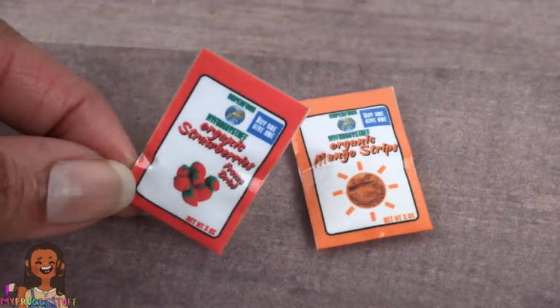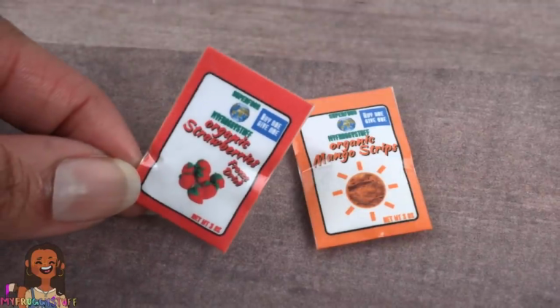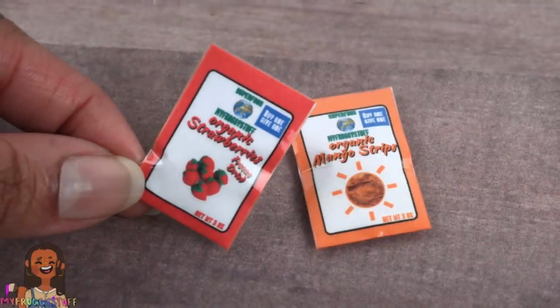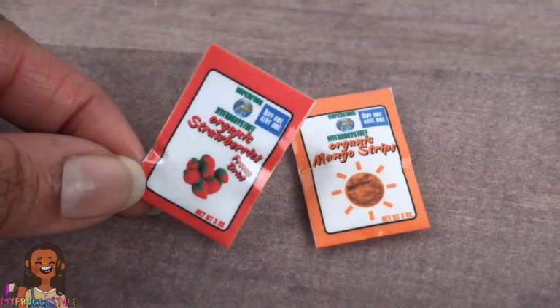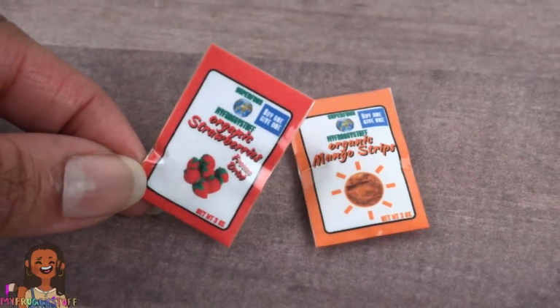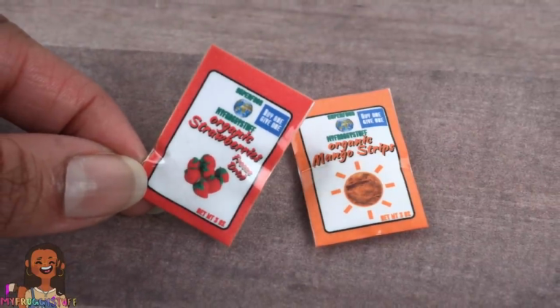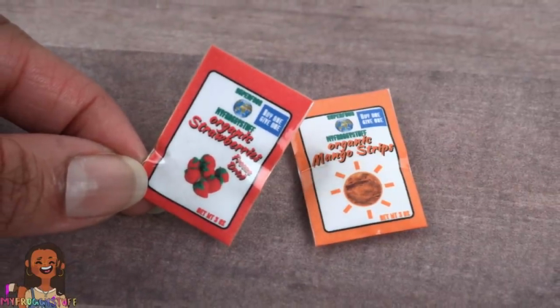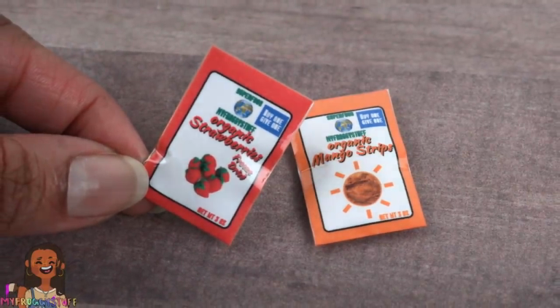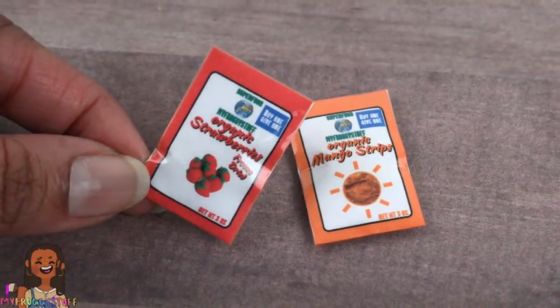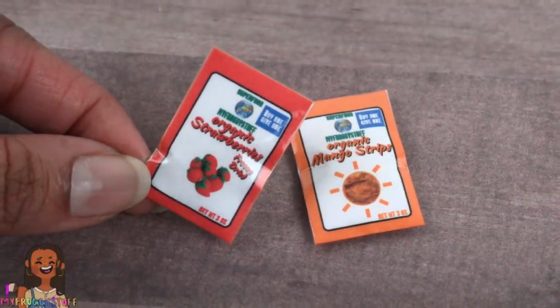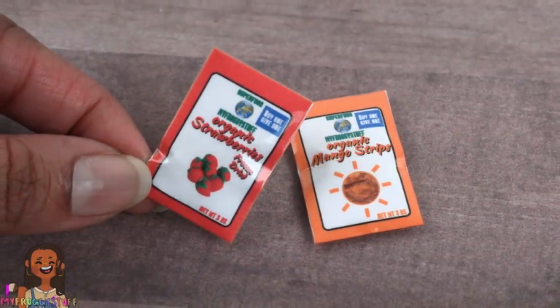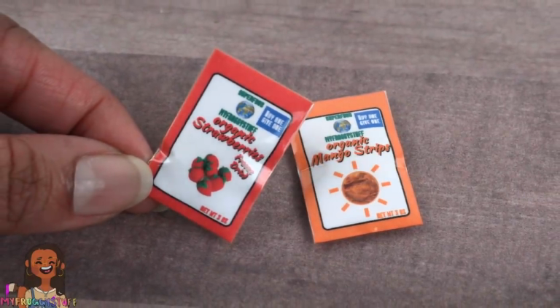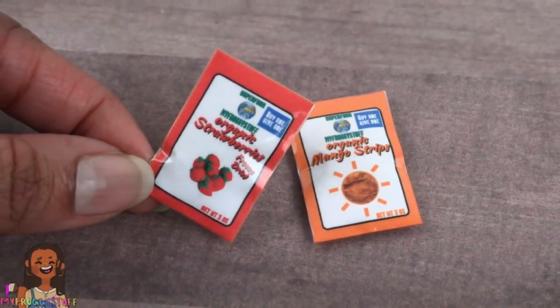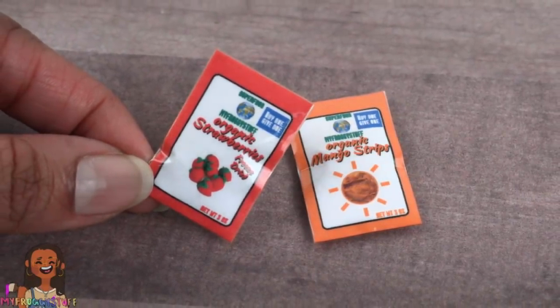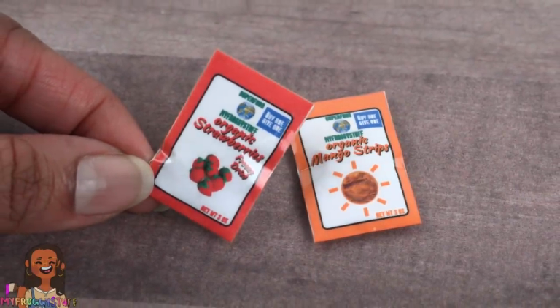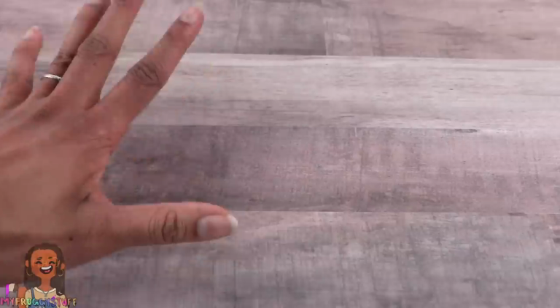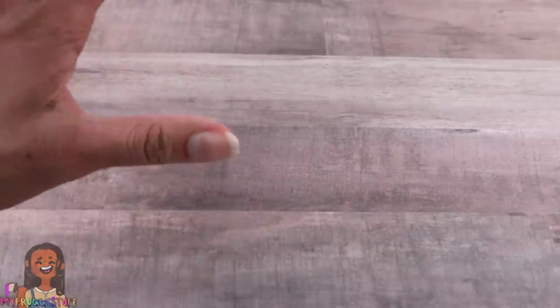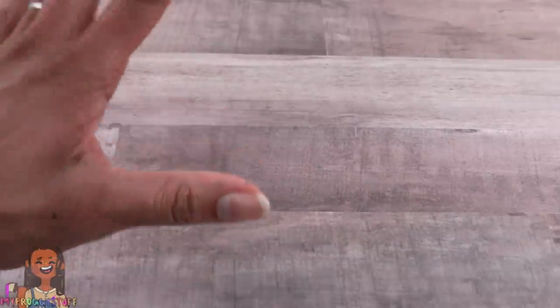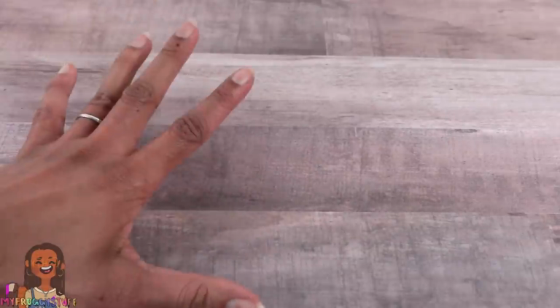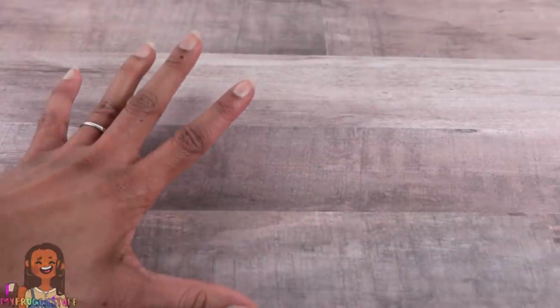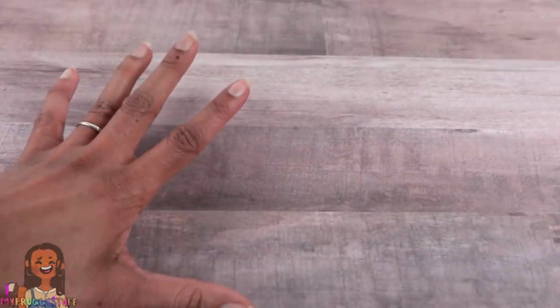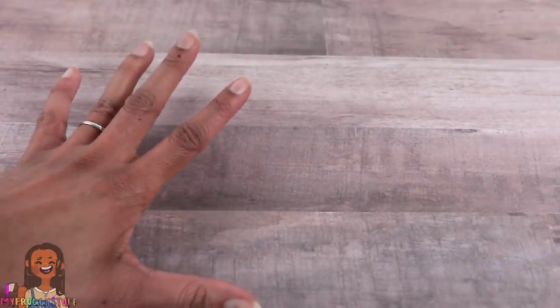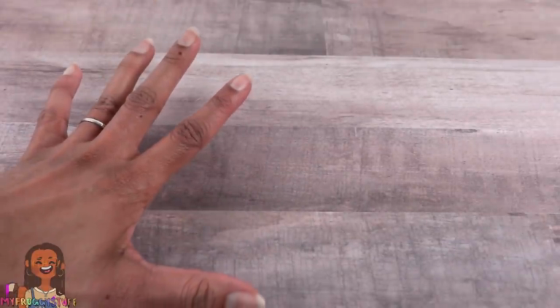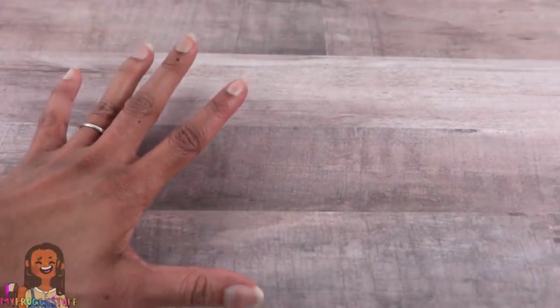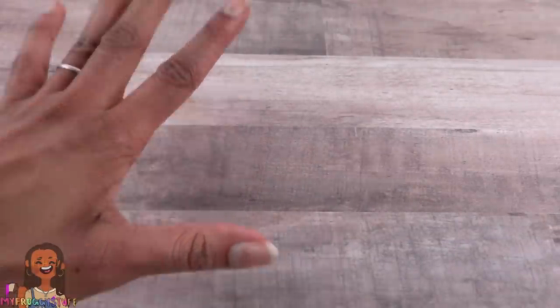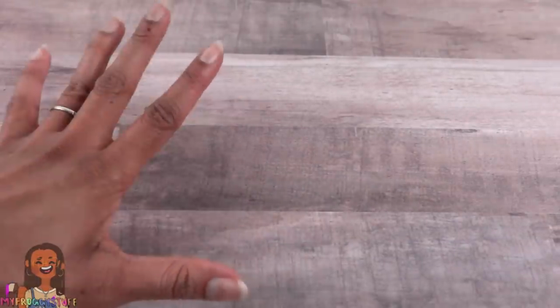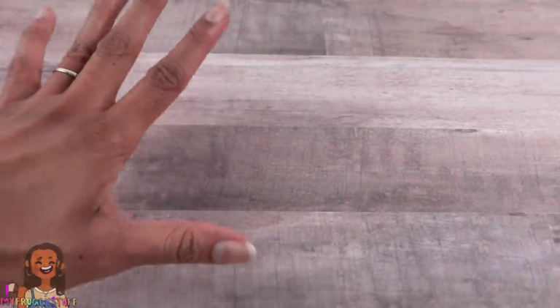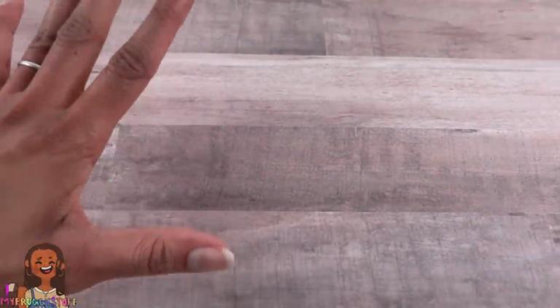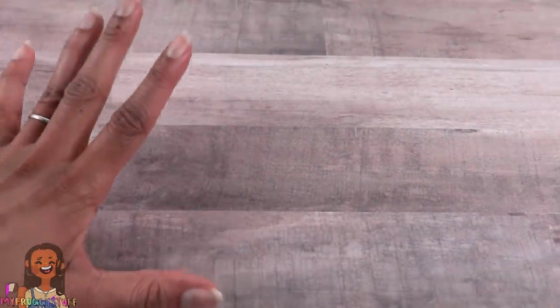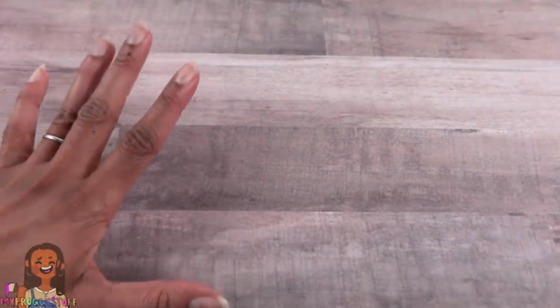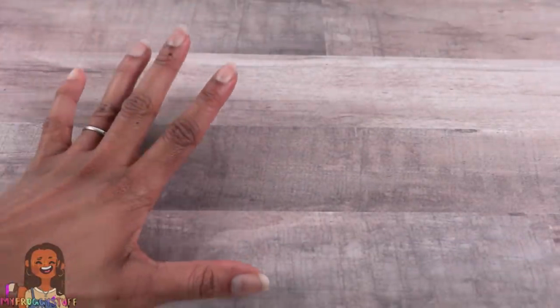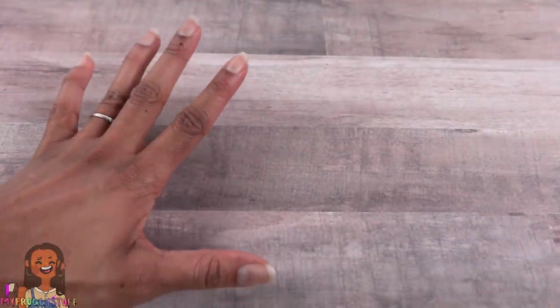Then fold over the top tab of tape to close the bag — now the dolls have a variety of fruity snacks.